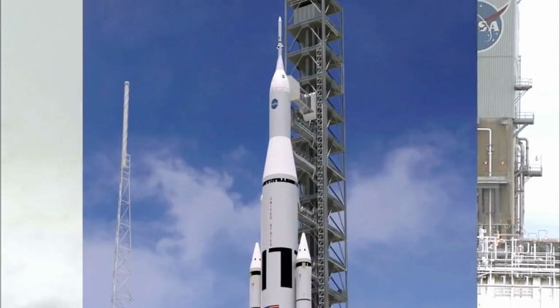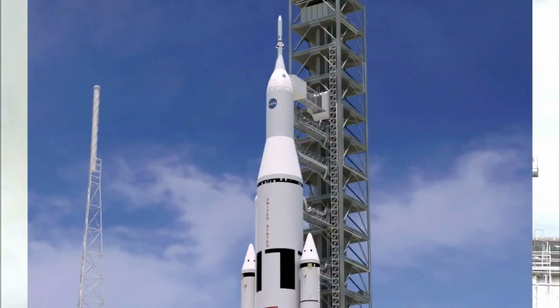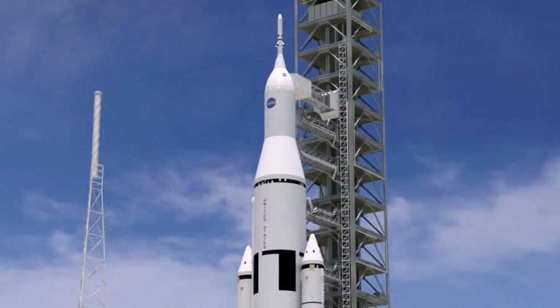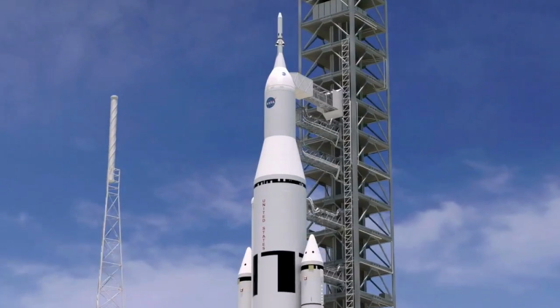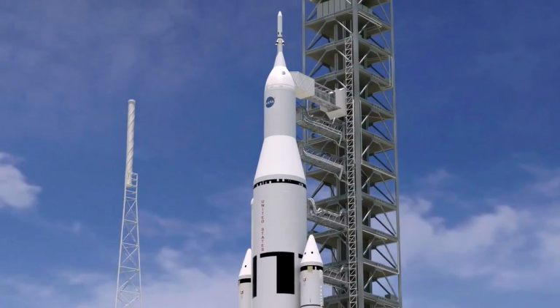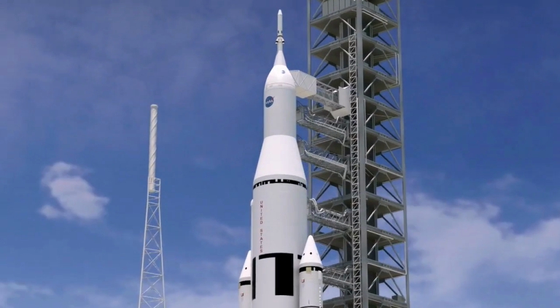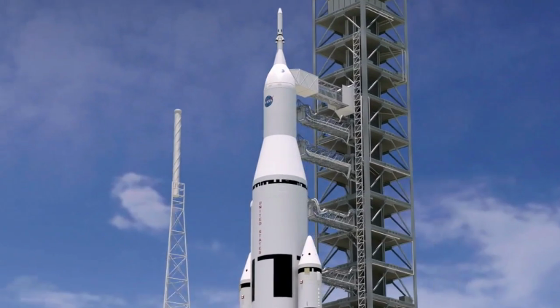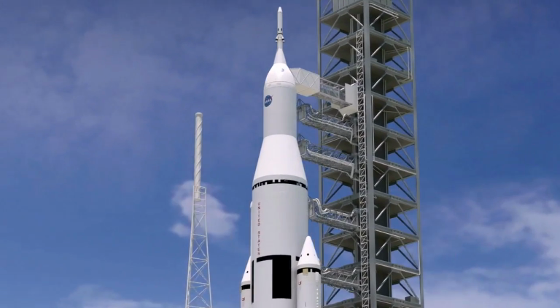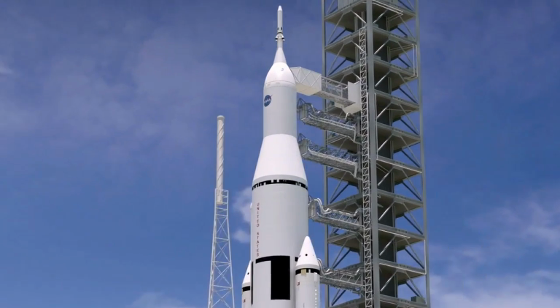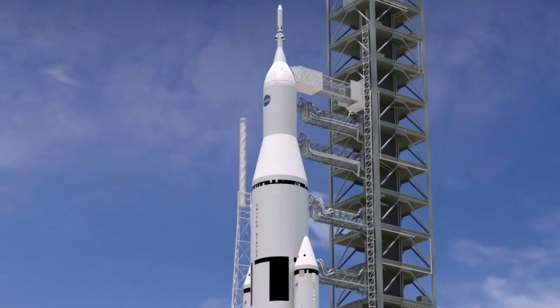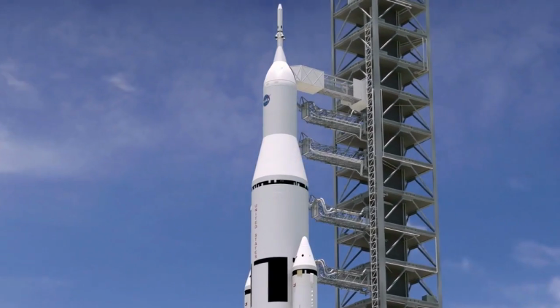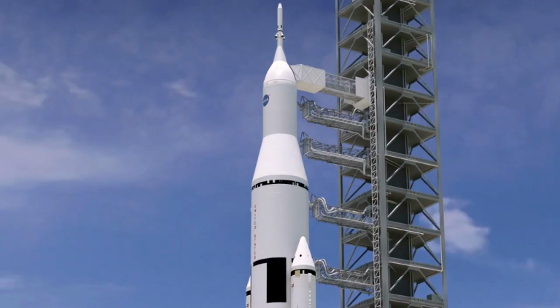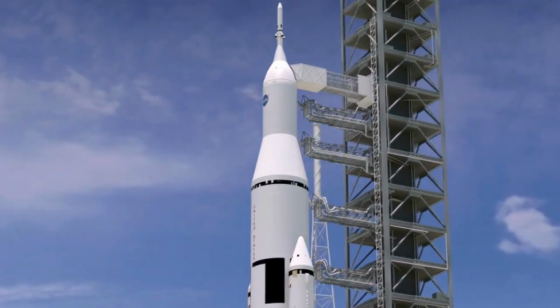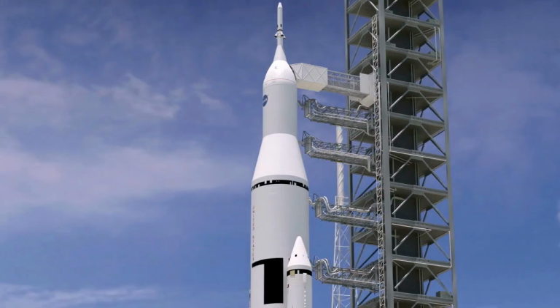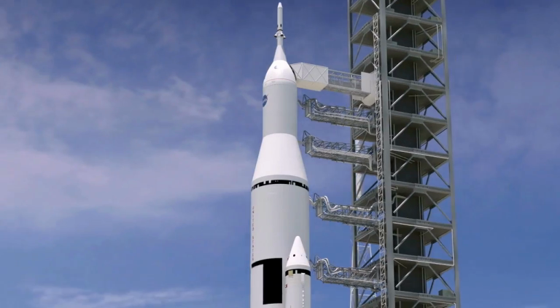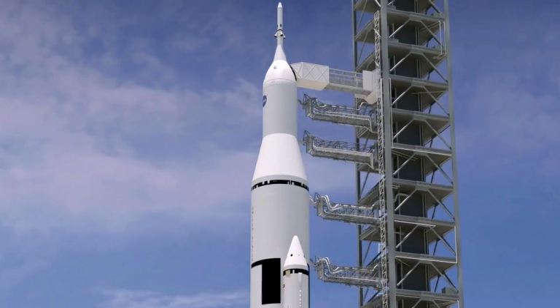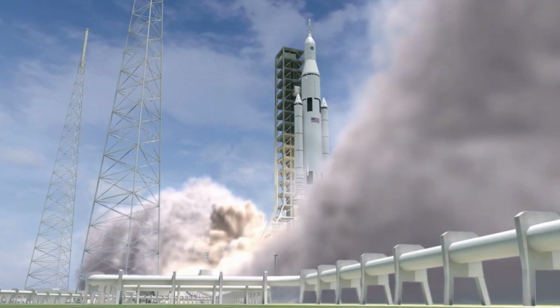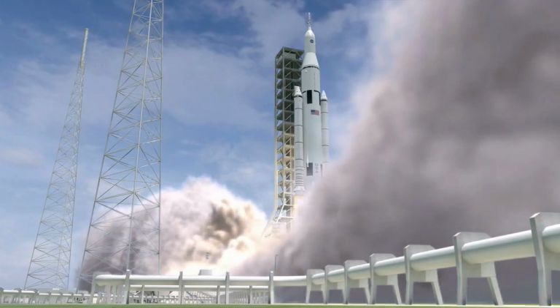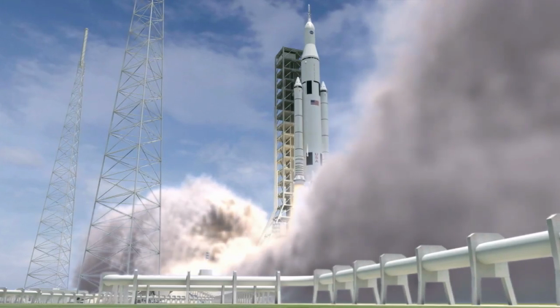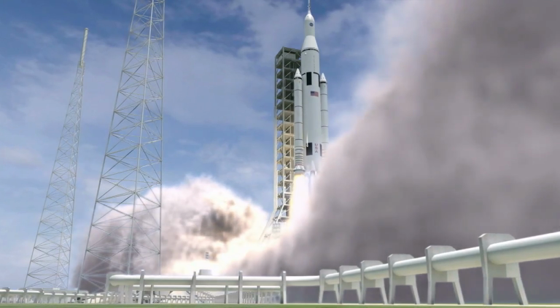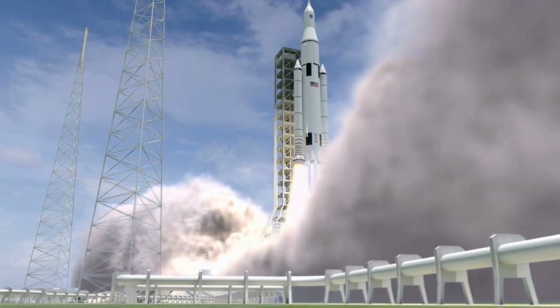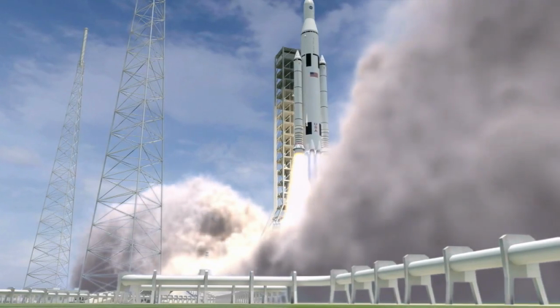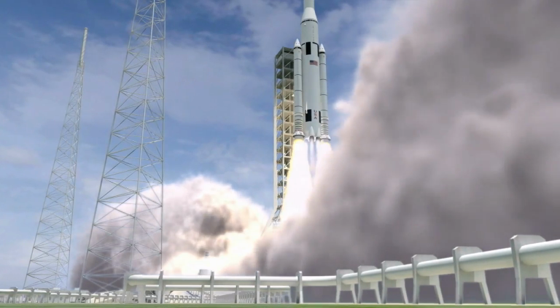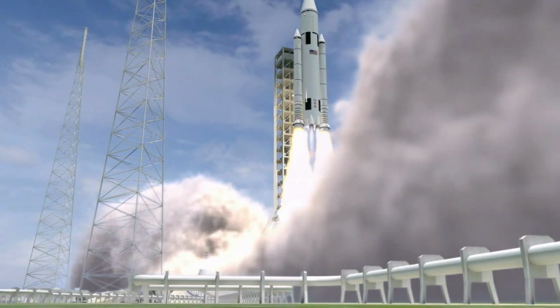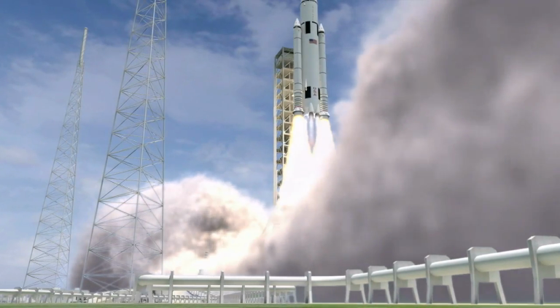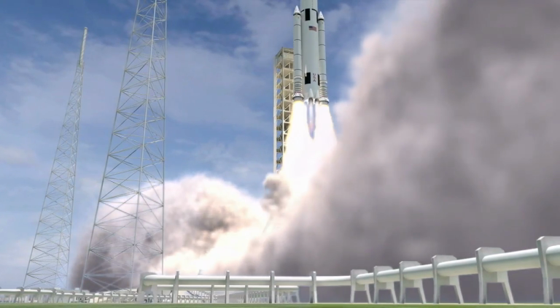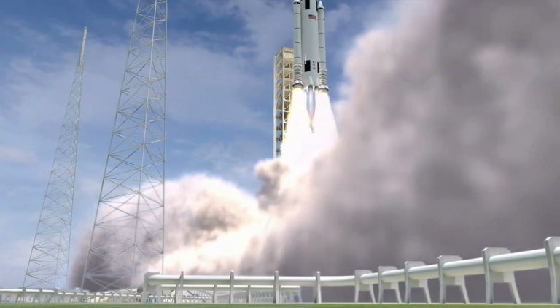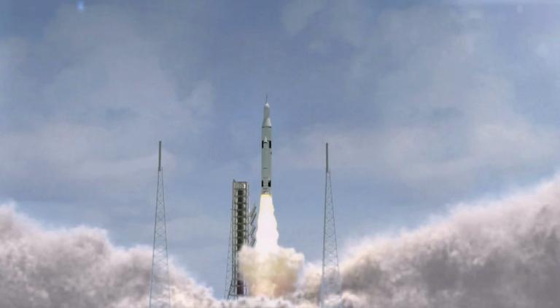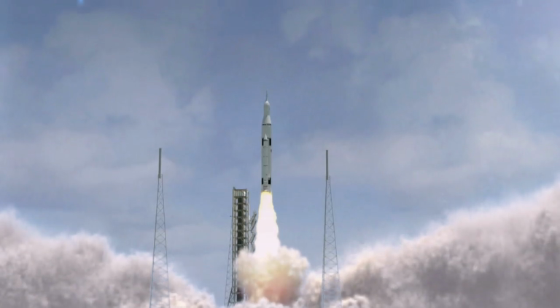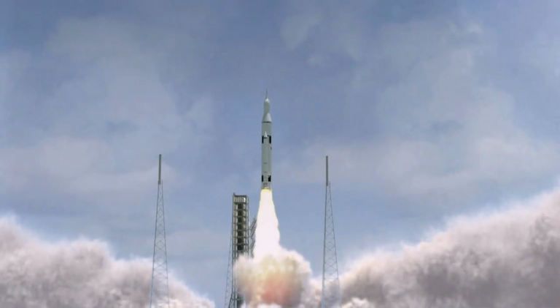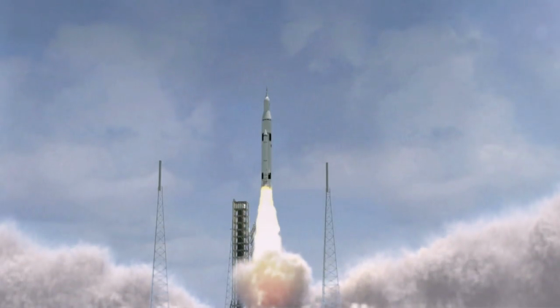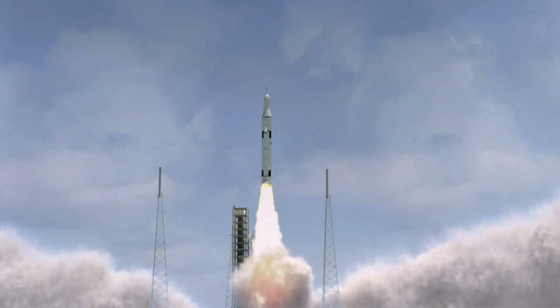The J-2X will power the upper stage of the SLS, whose initial test flight is slated for 2017.